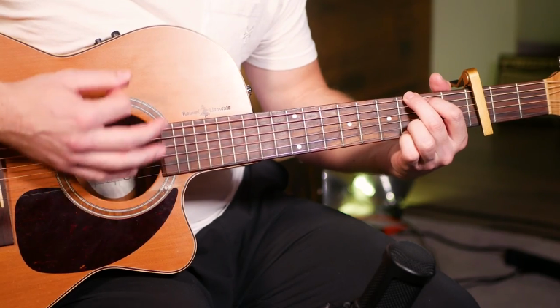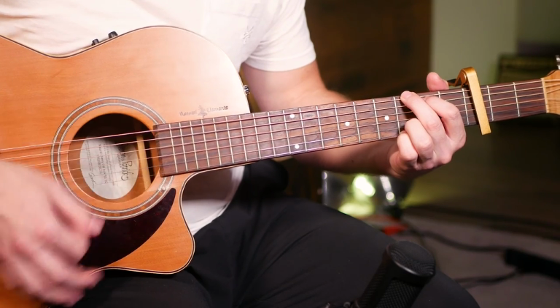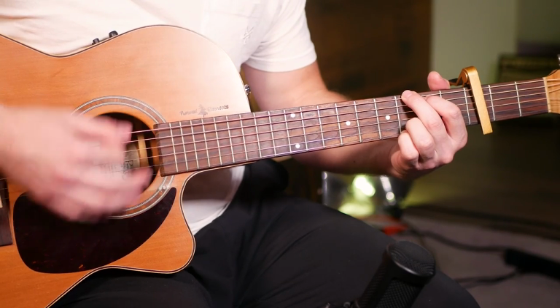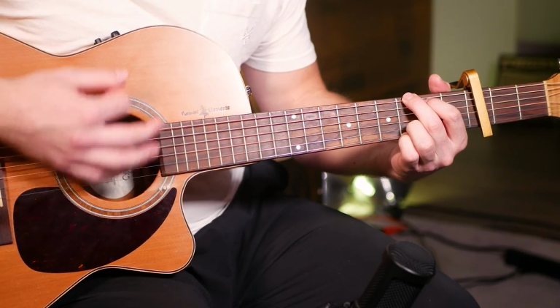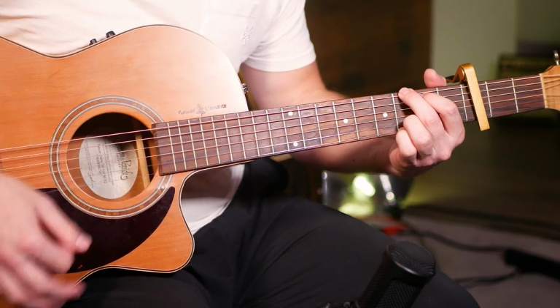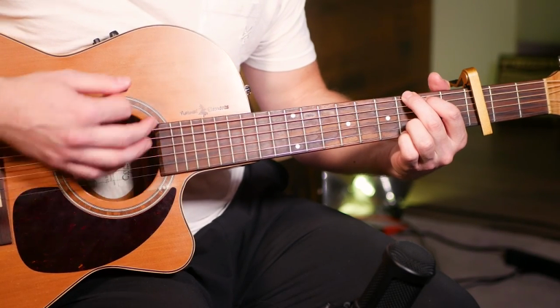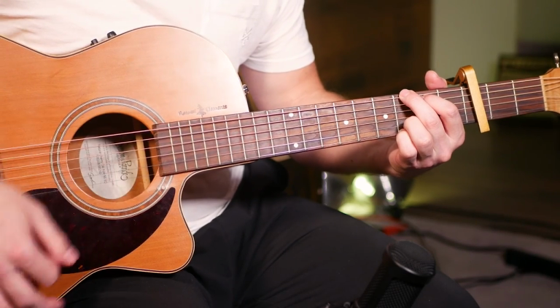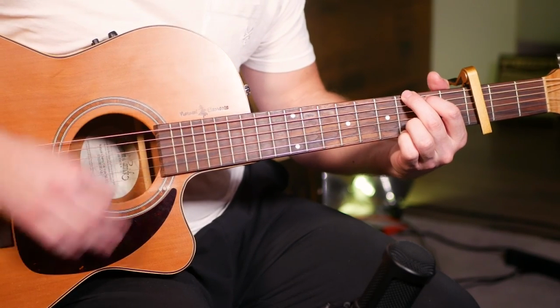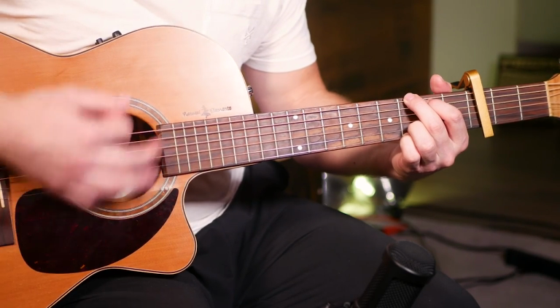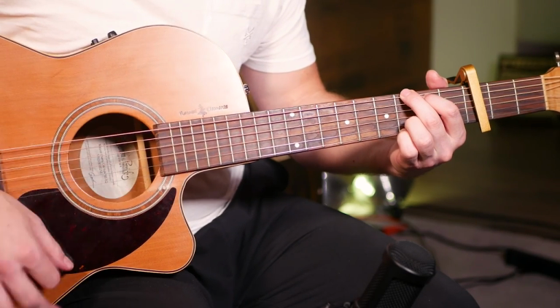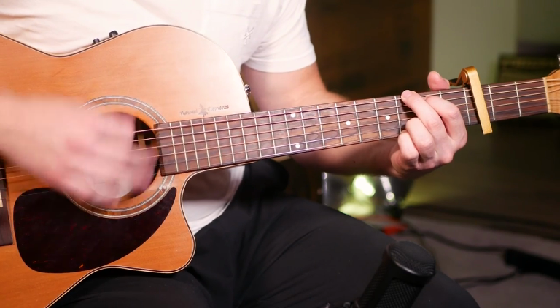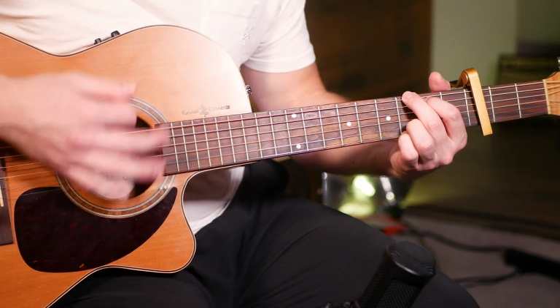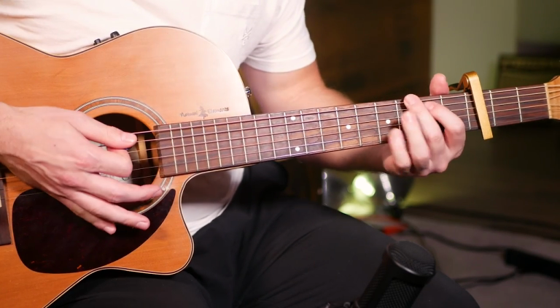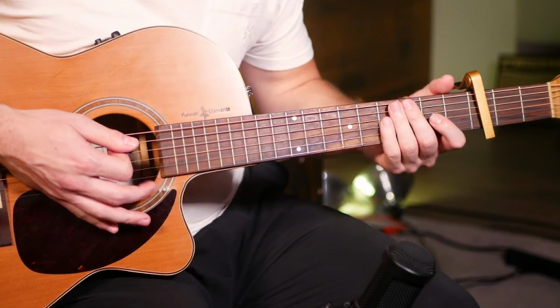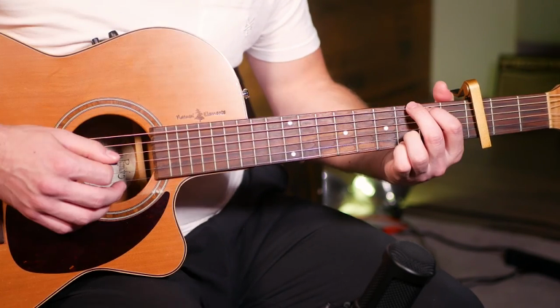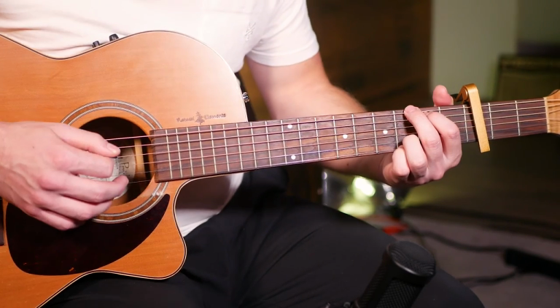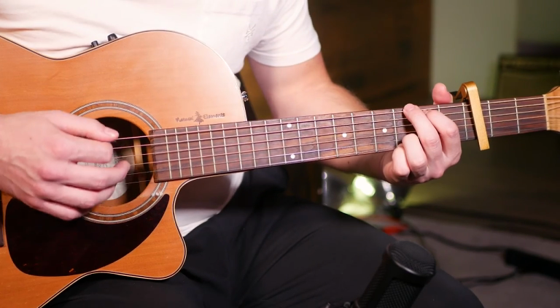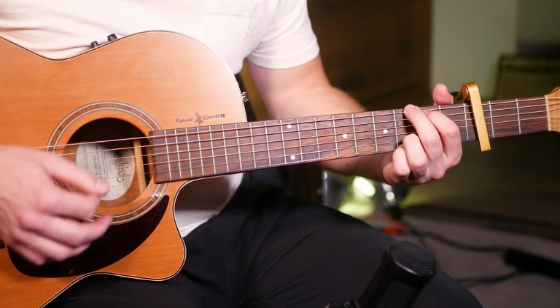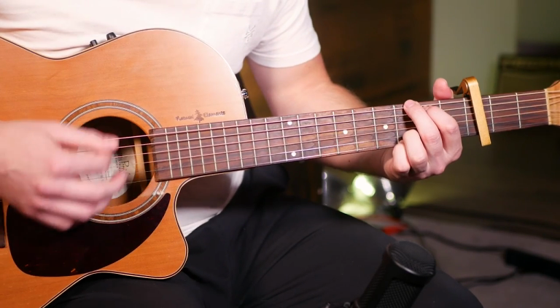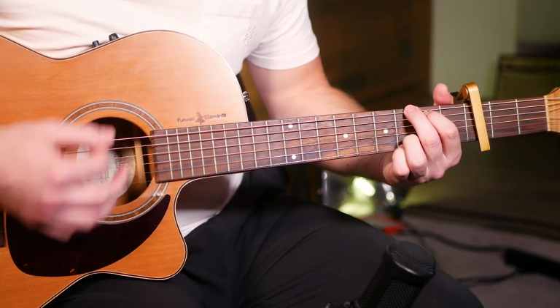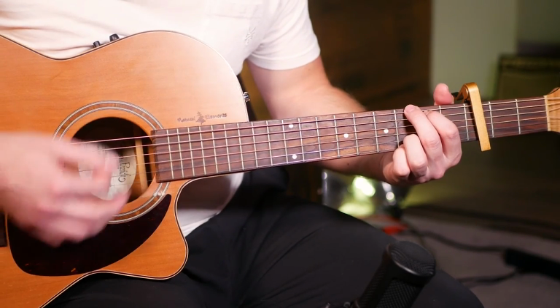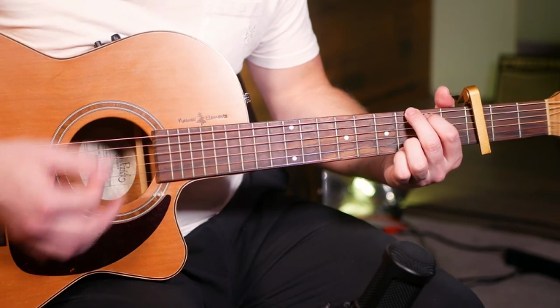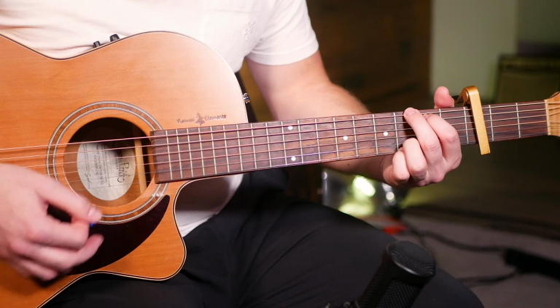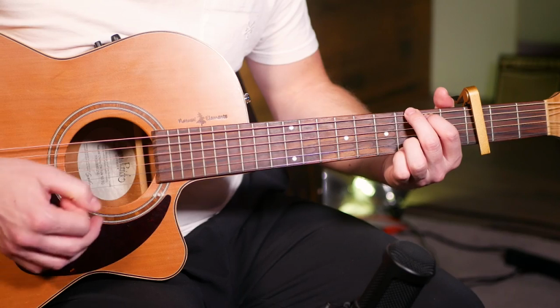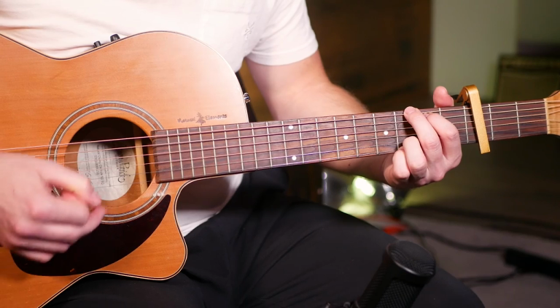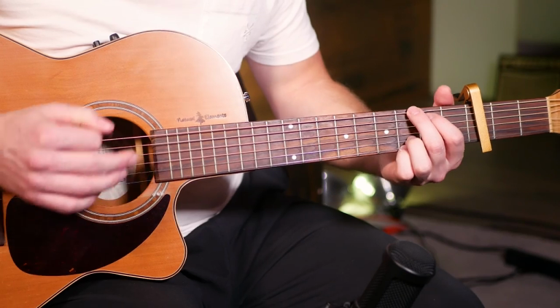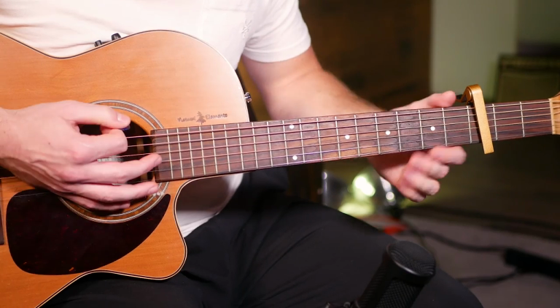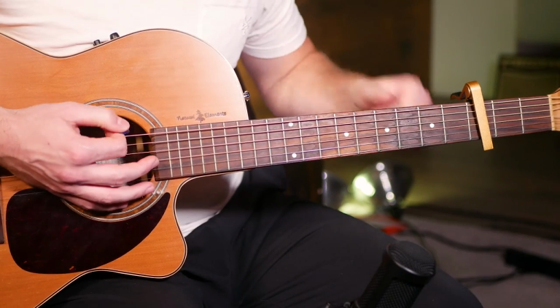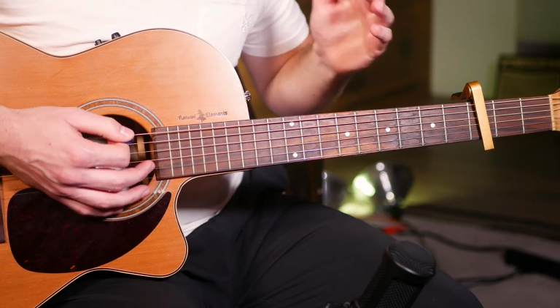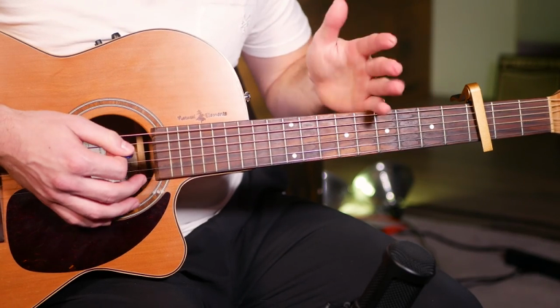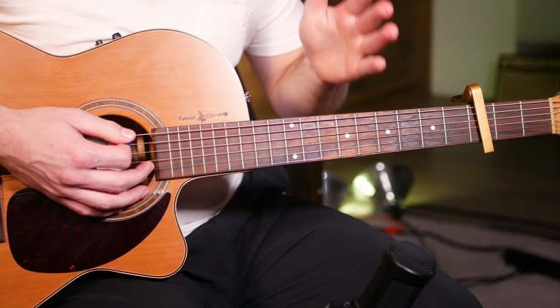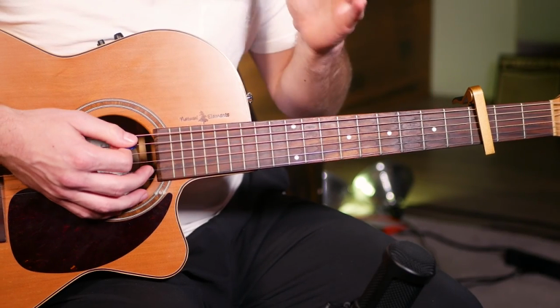Down, down, up, down, up, down, up. You can hear that swing rhythm there — it's not quite a straight tempo.